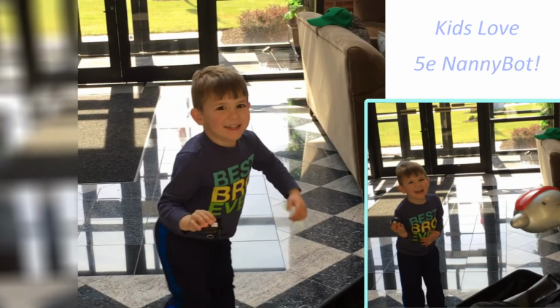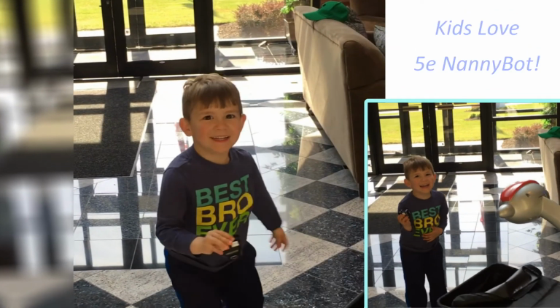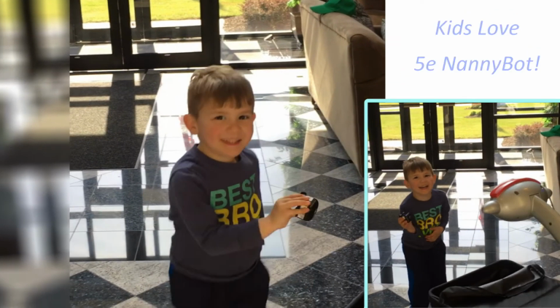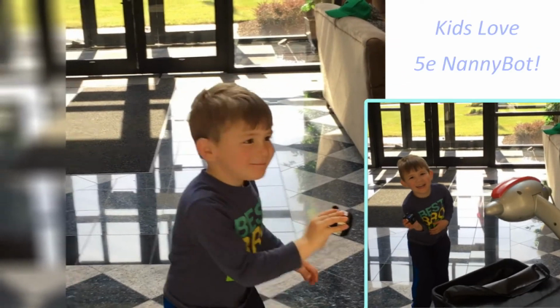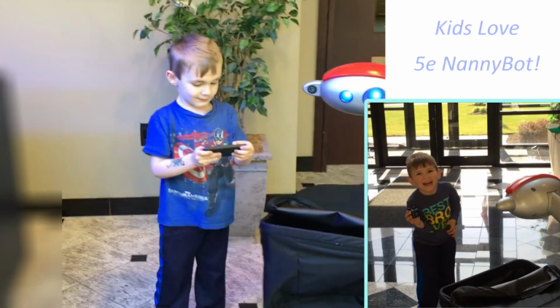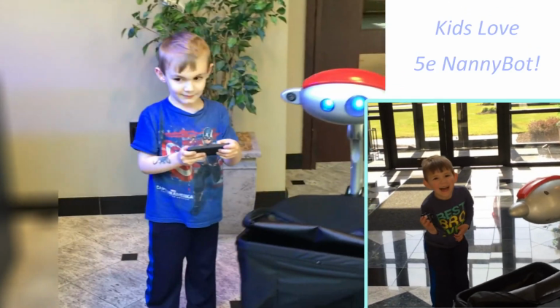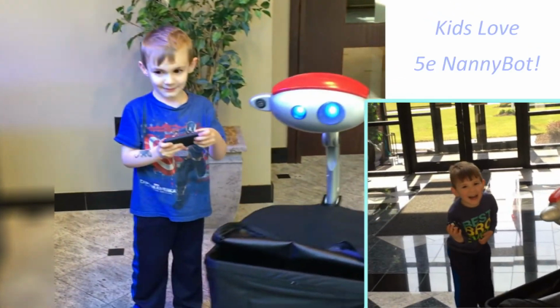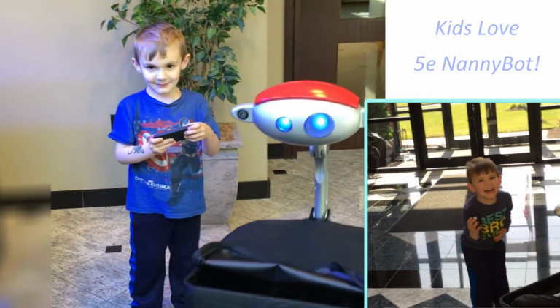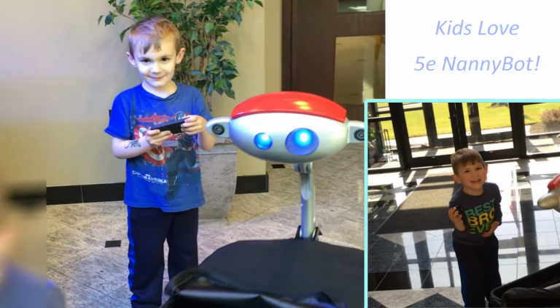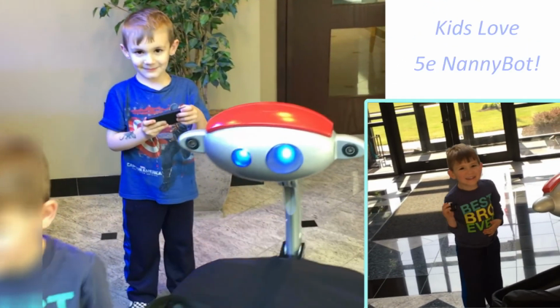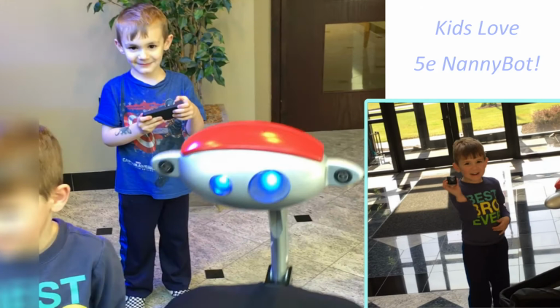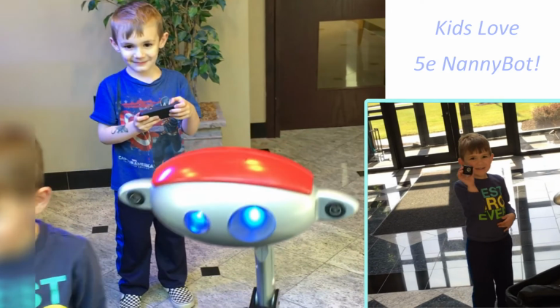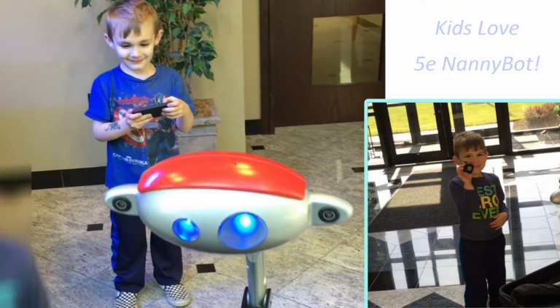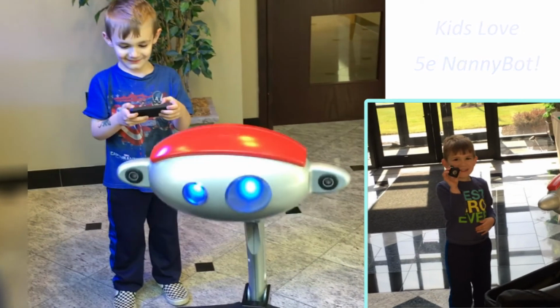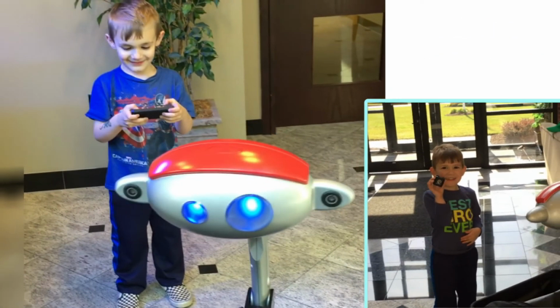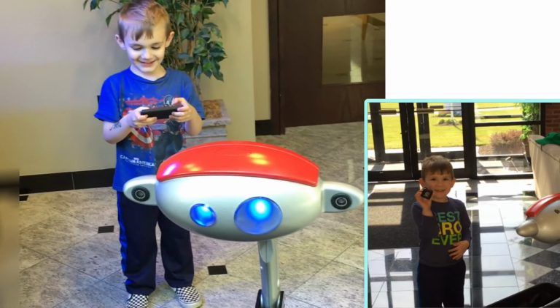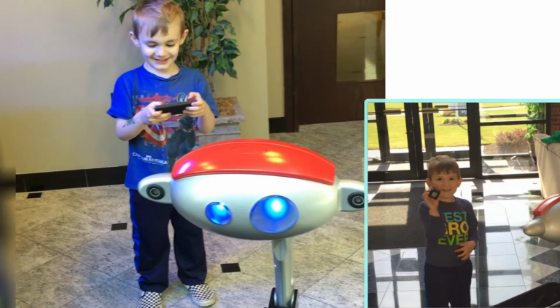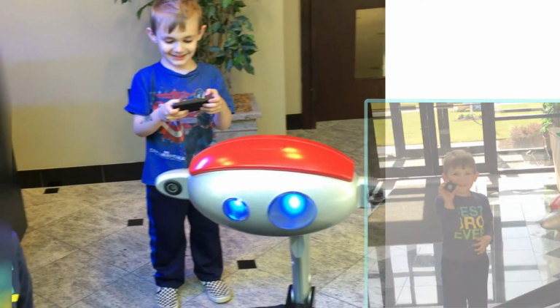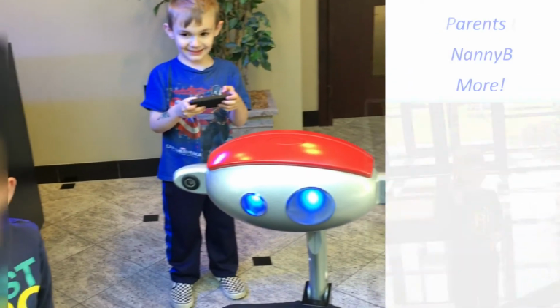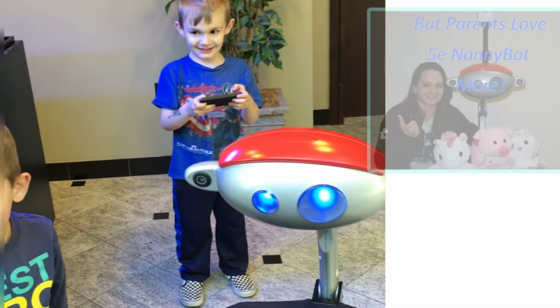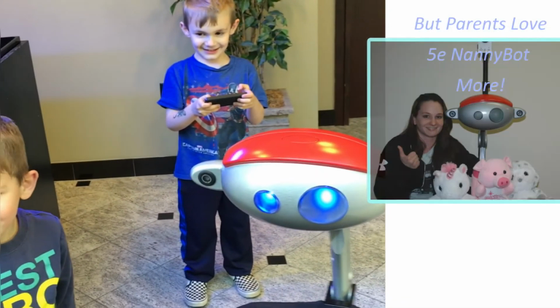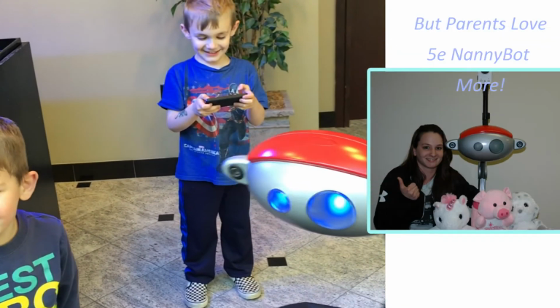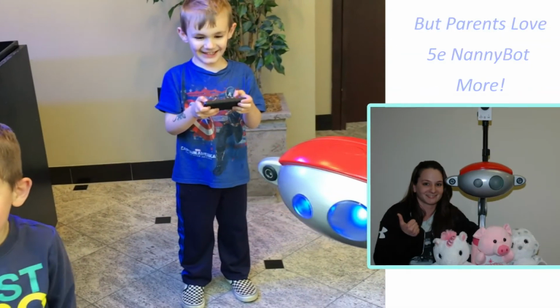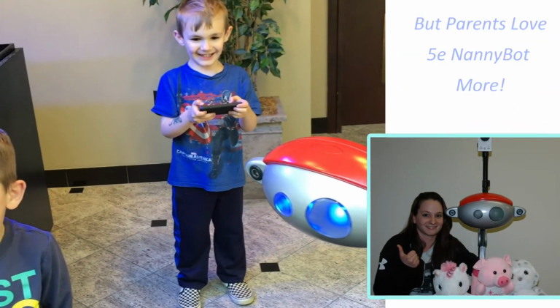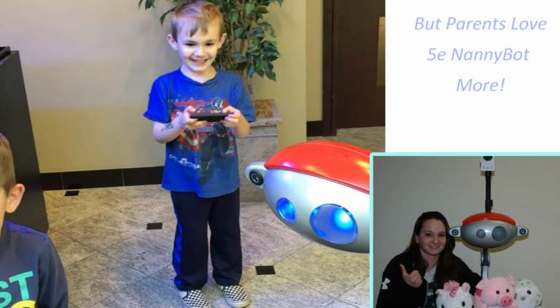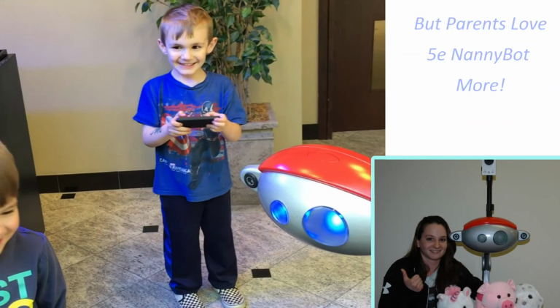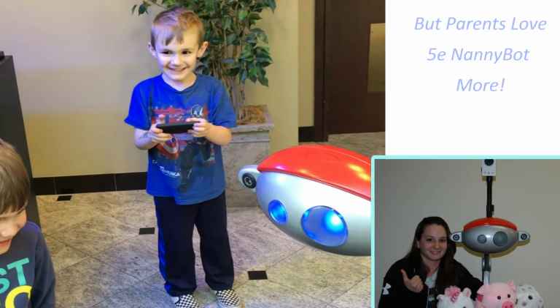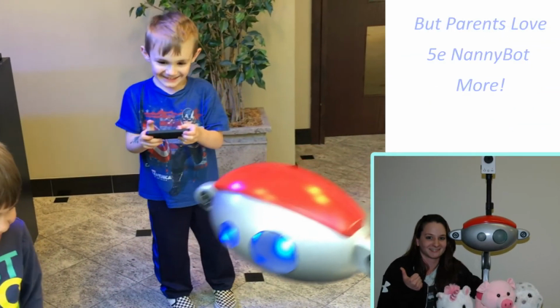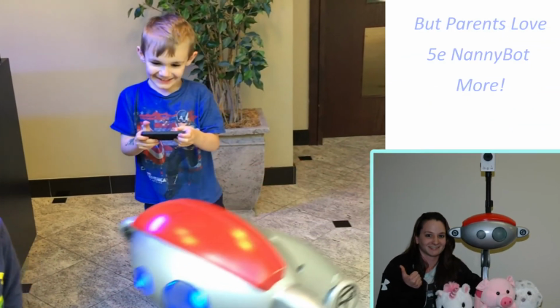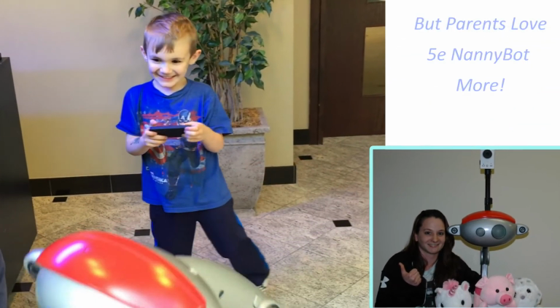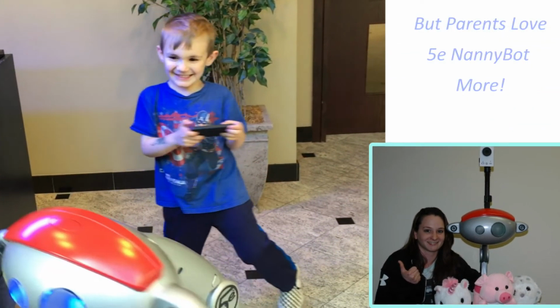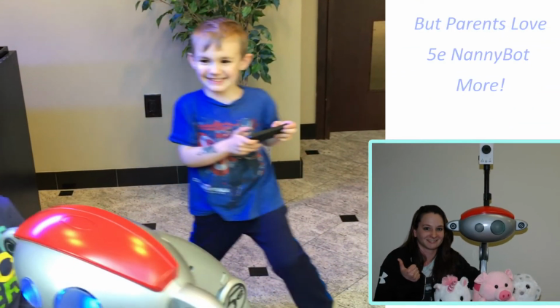Kids love the Nanny Bot. But parents love Nanny Bot more.